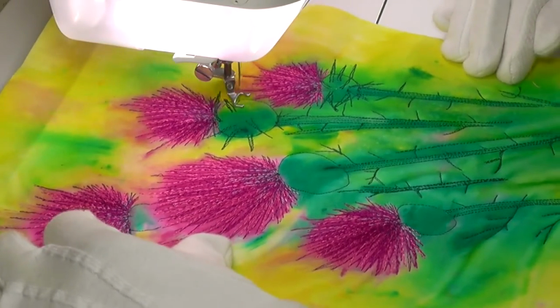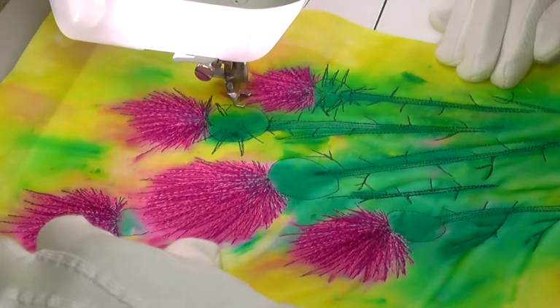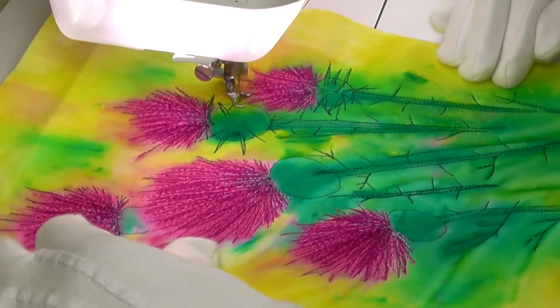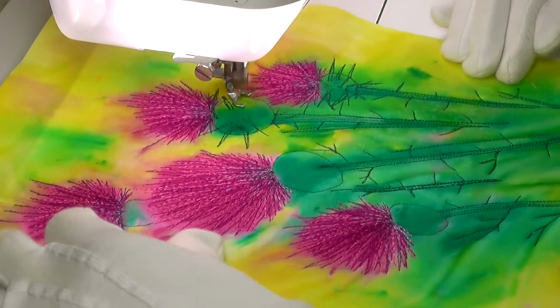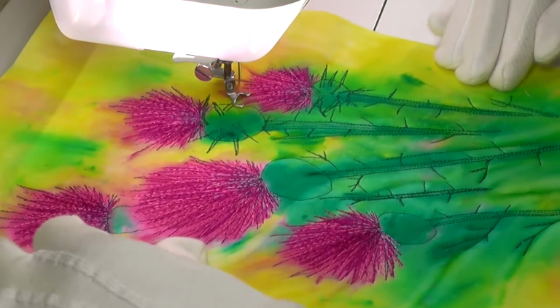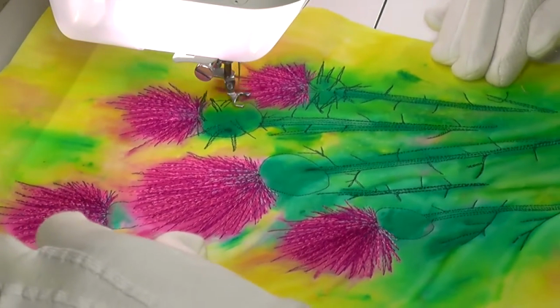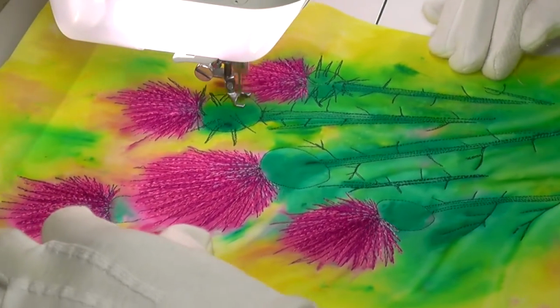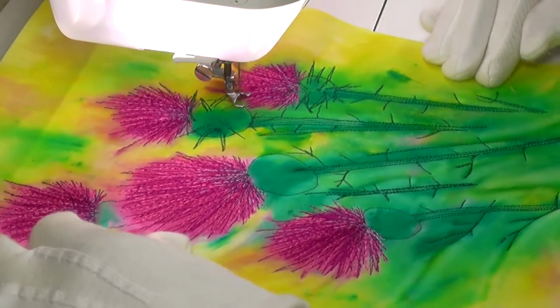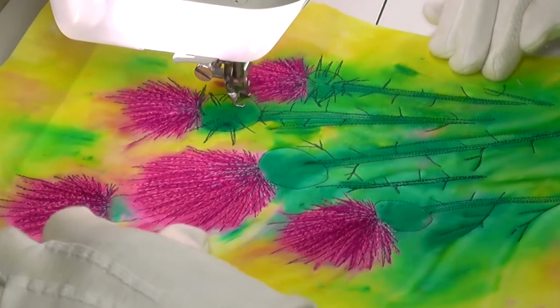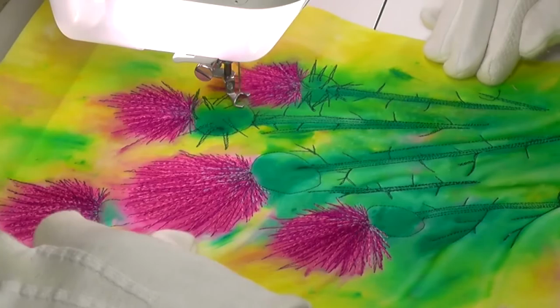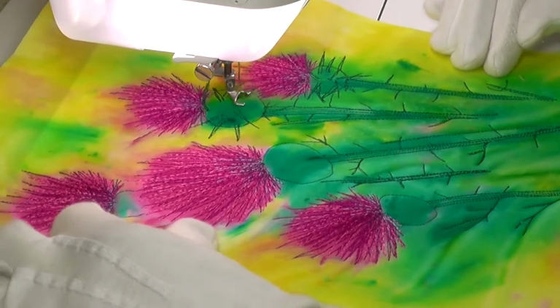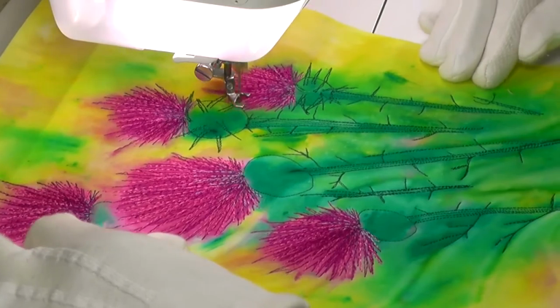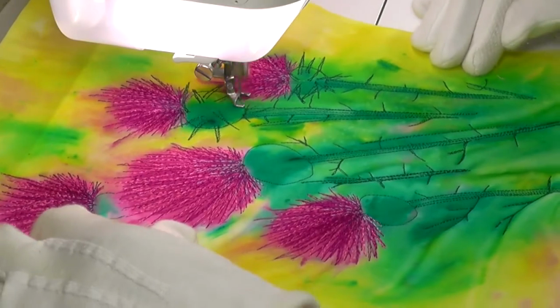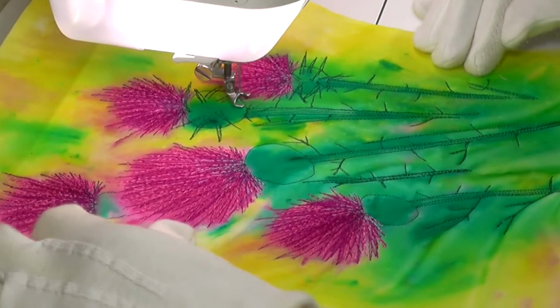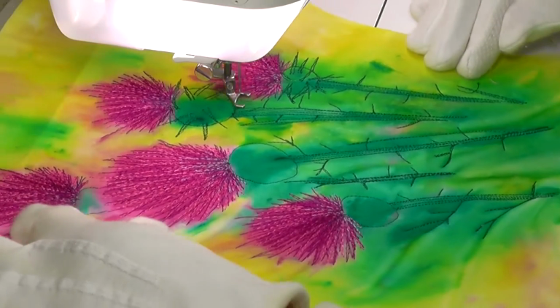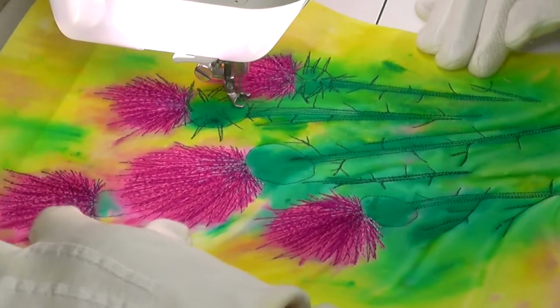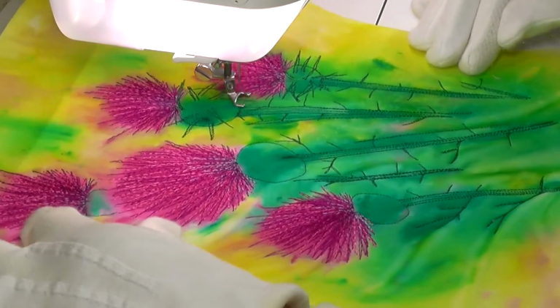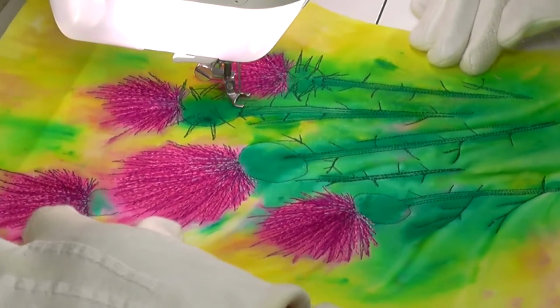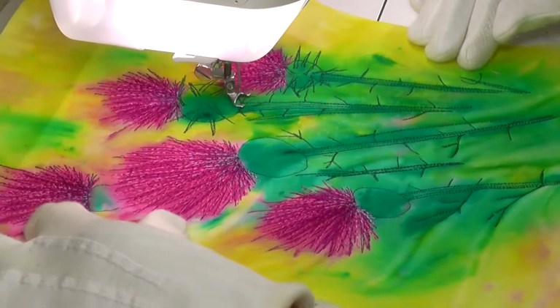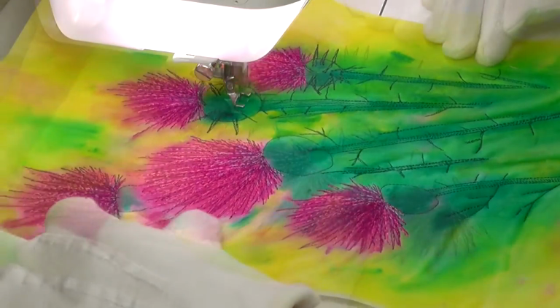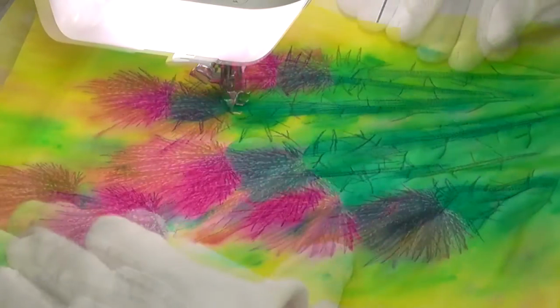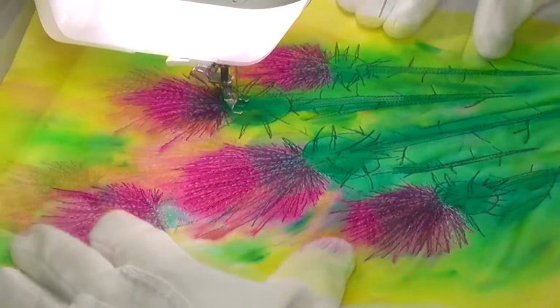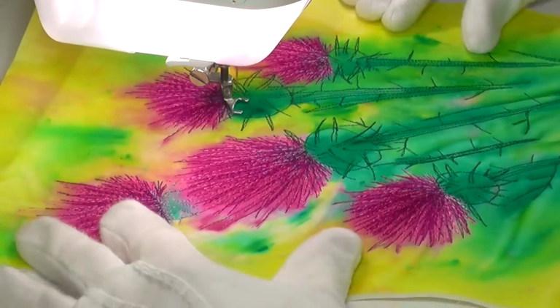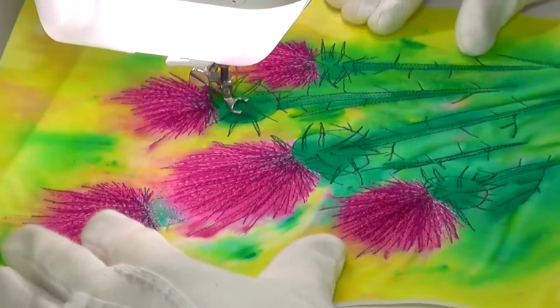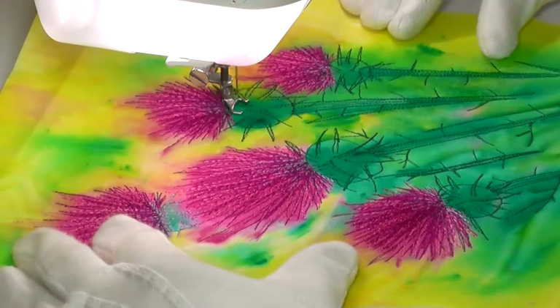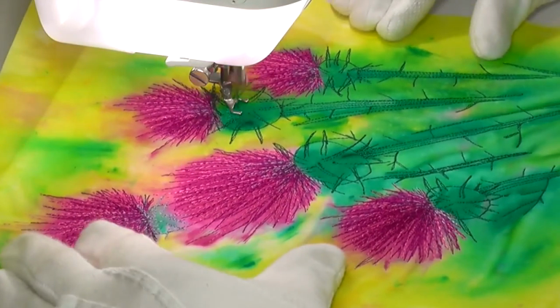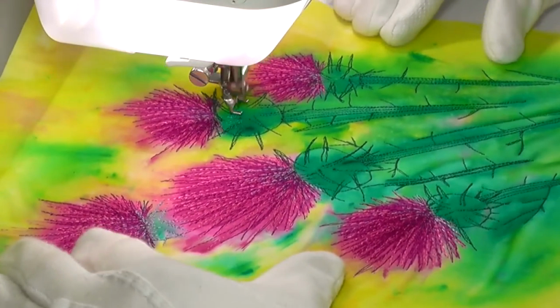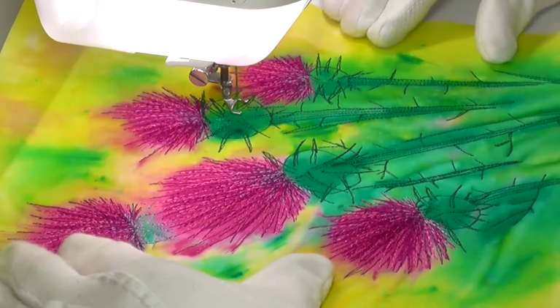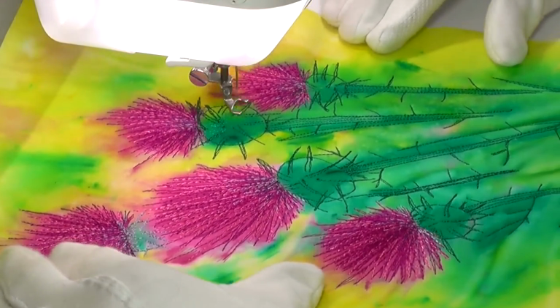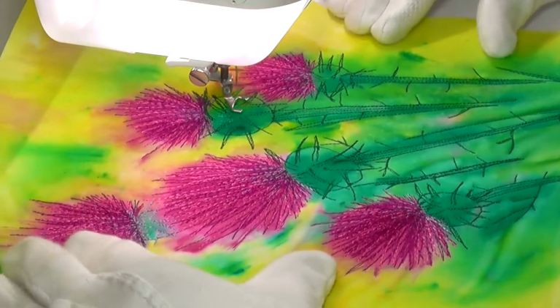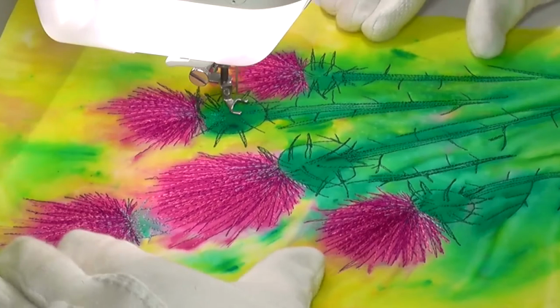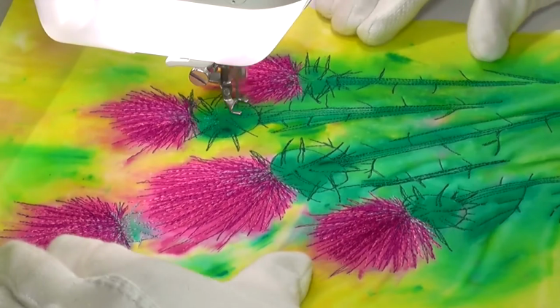And of course, no thistle would be complete without a few sharp spines, so I've added these after completing the stitching of the petals.